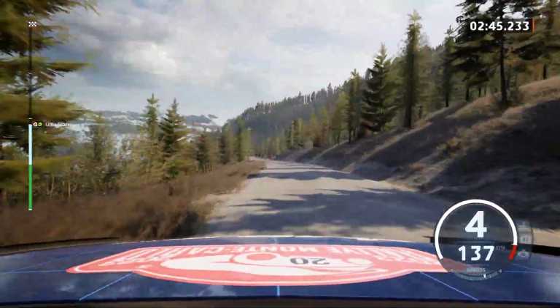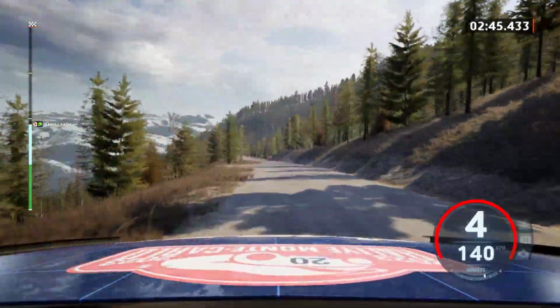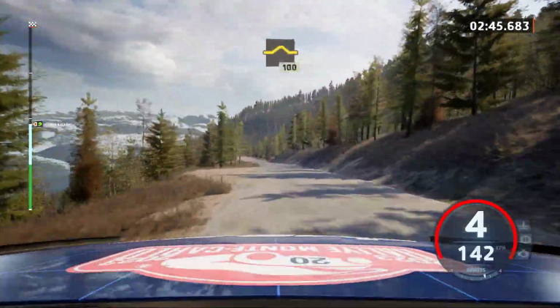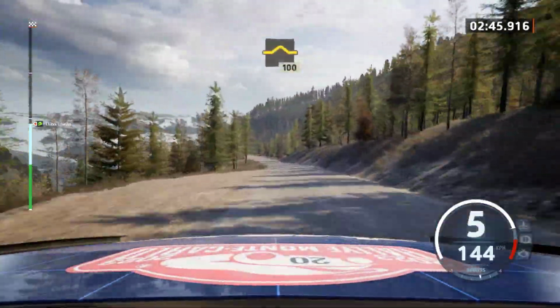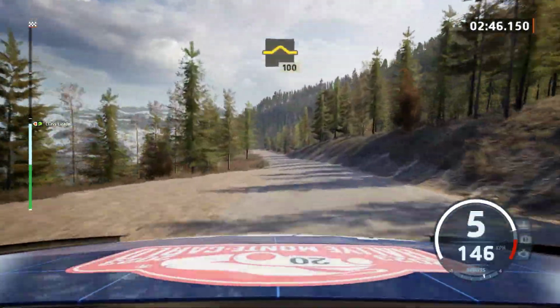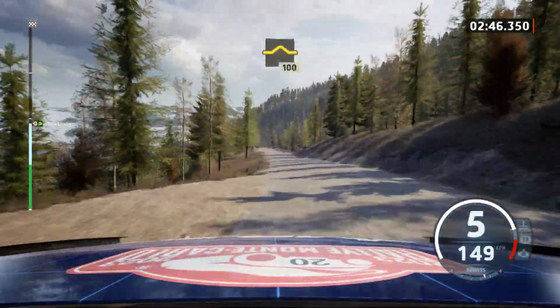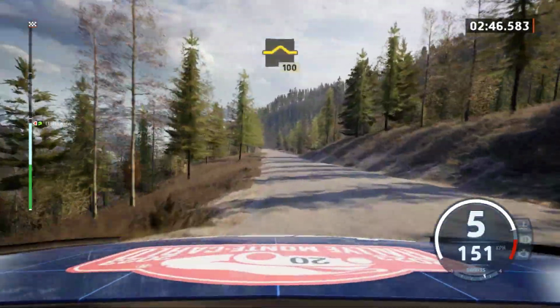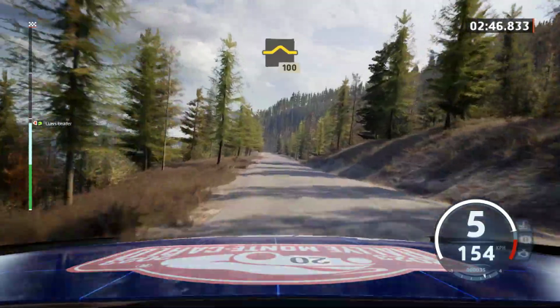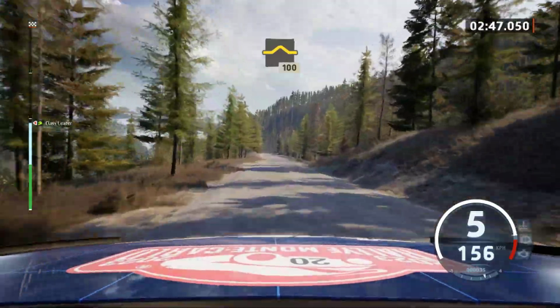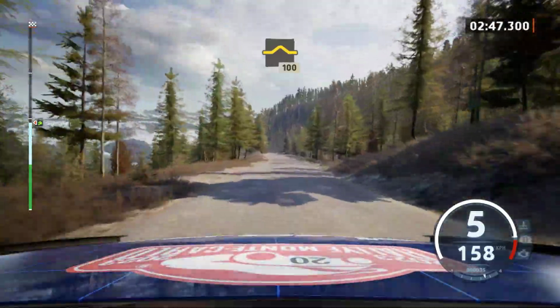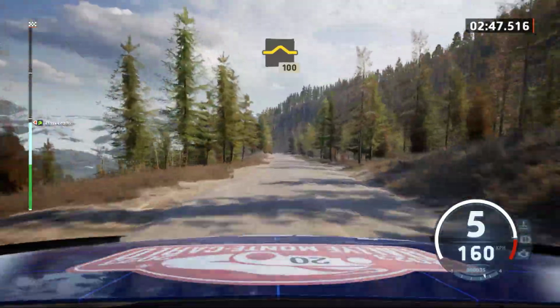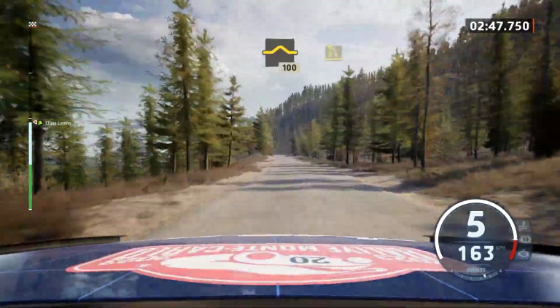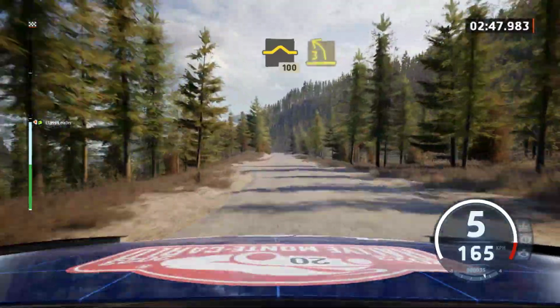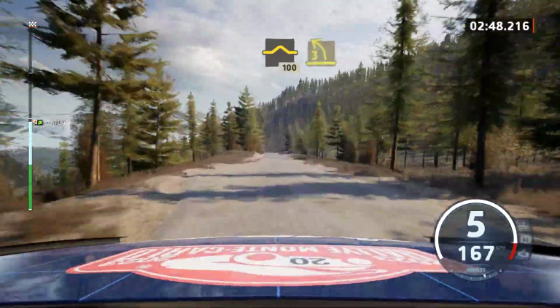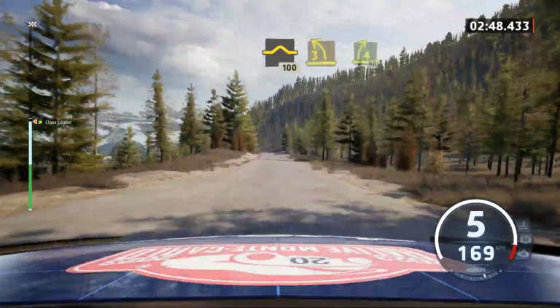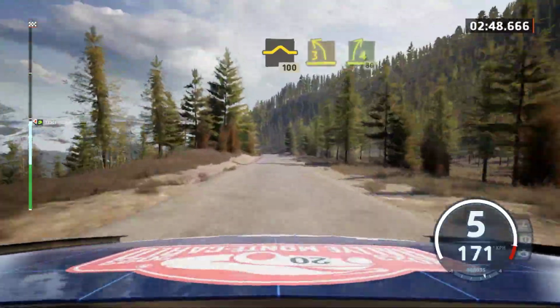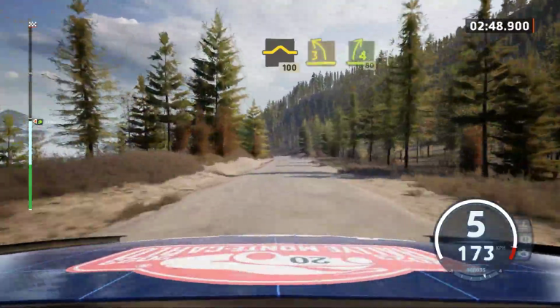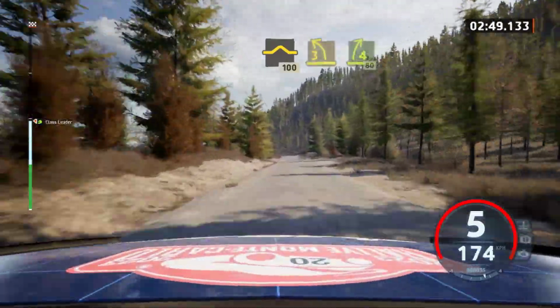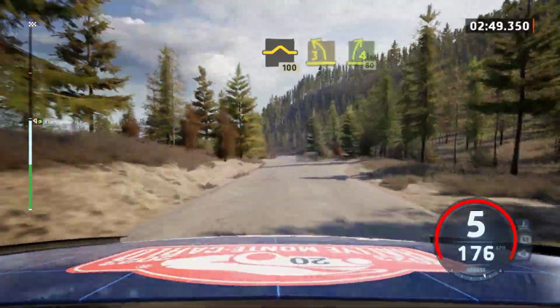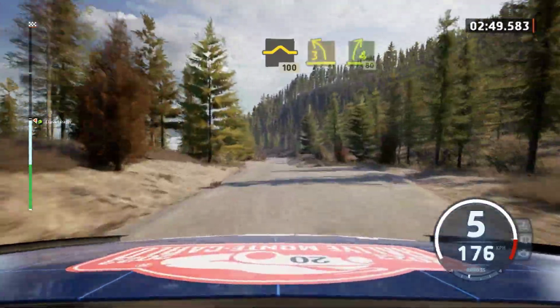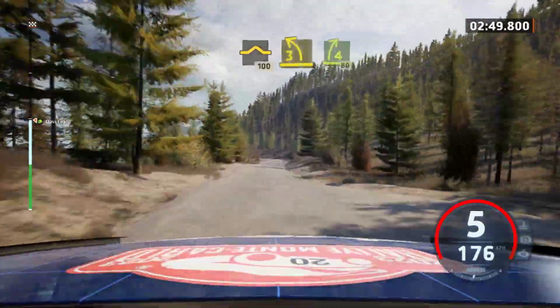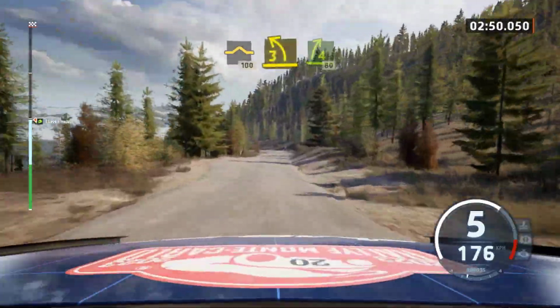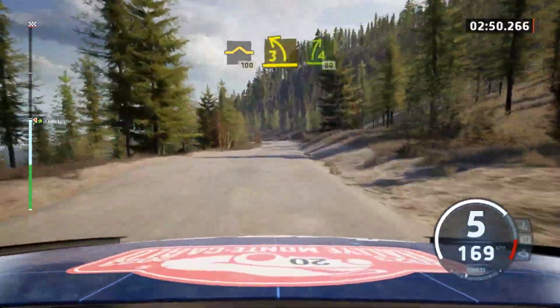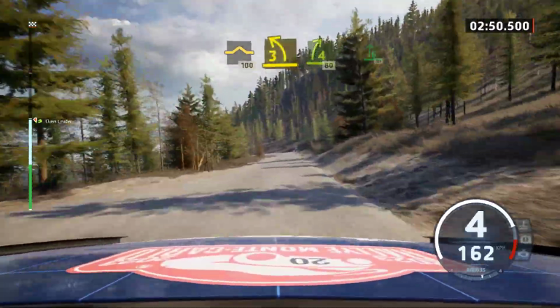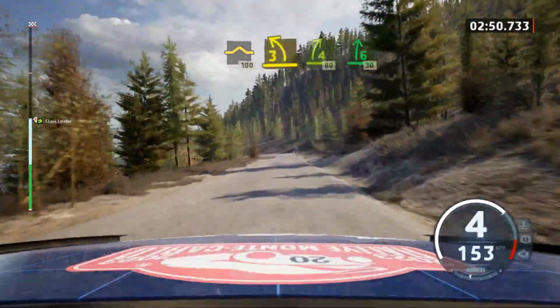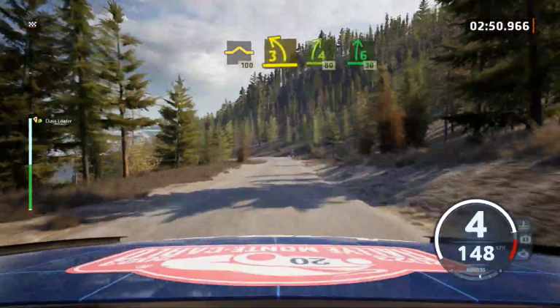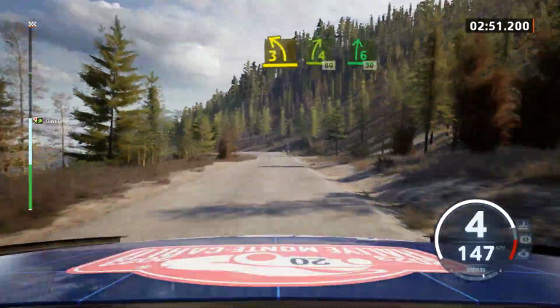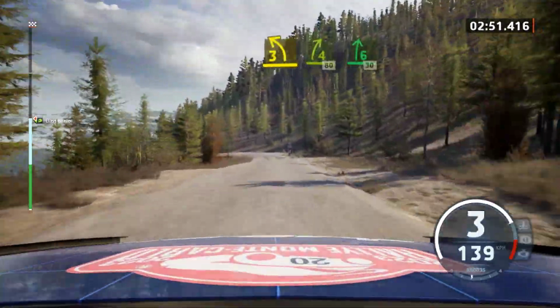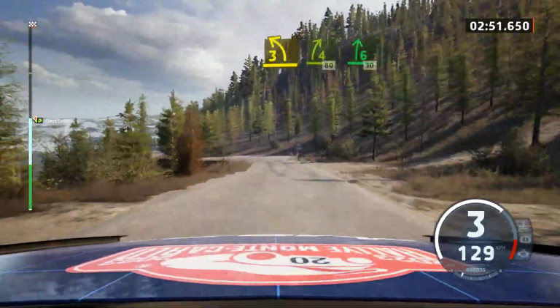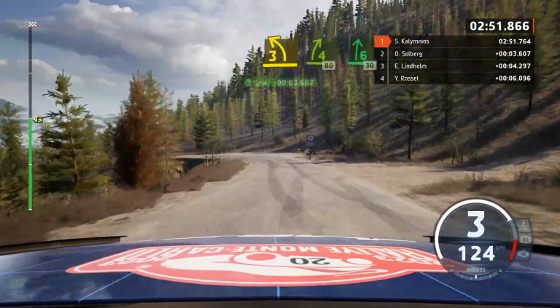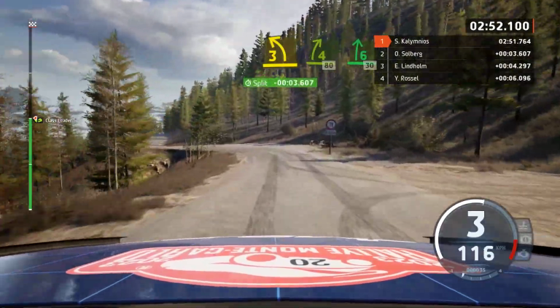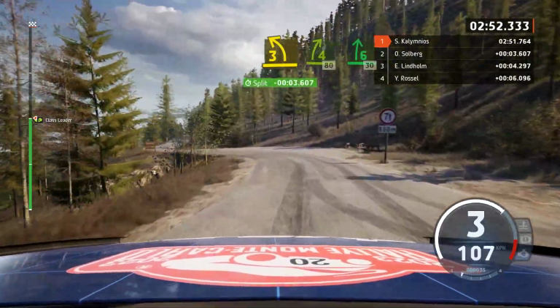Bump, slowing, 100. 3 left short, tightens, to 4 right, 80. 6 right, 30, 90.